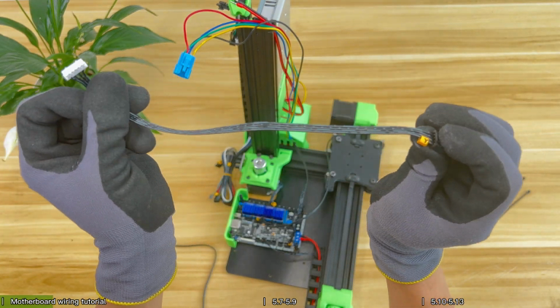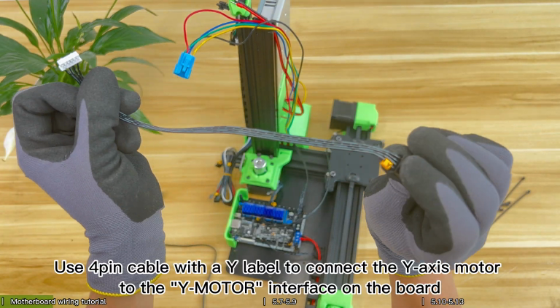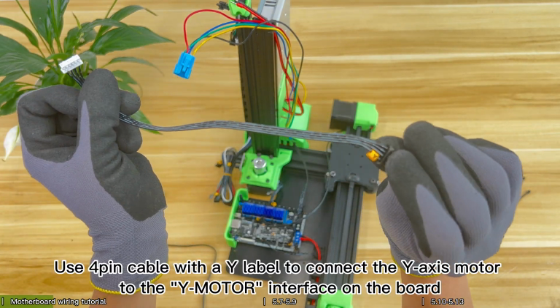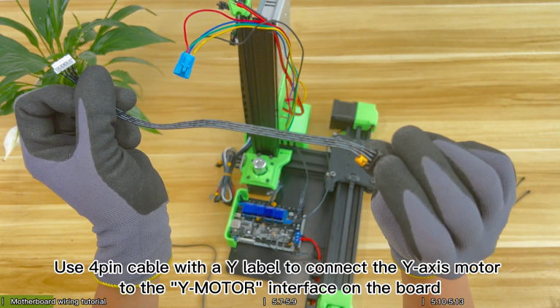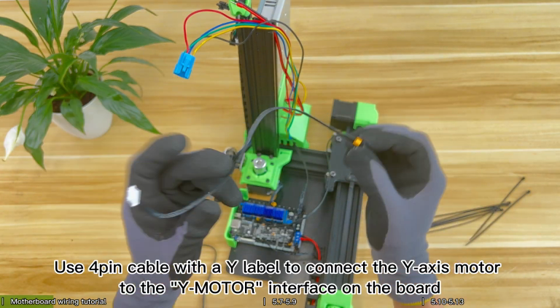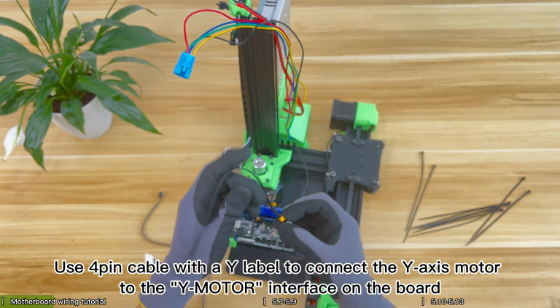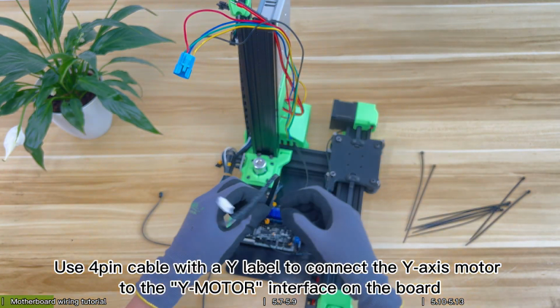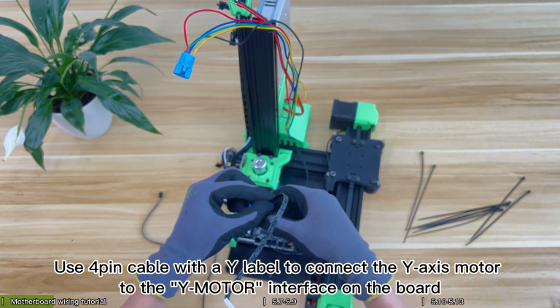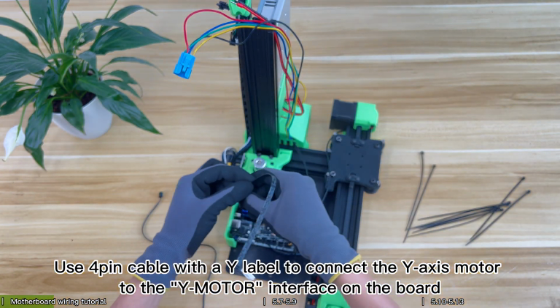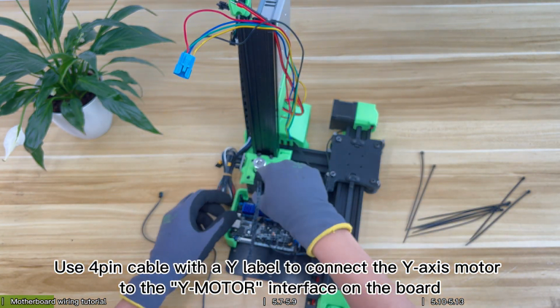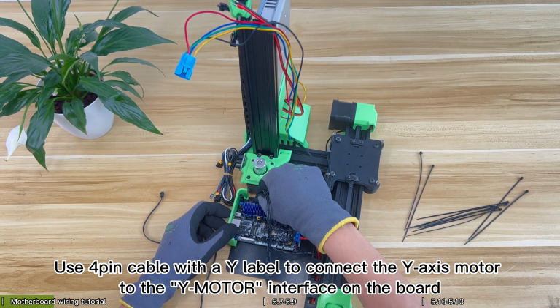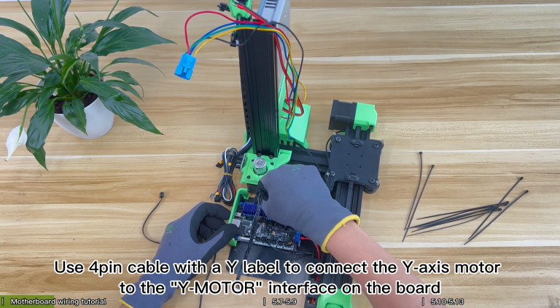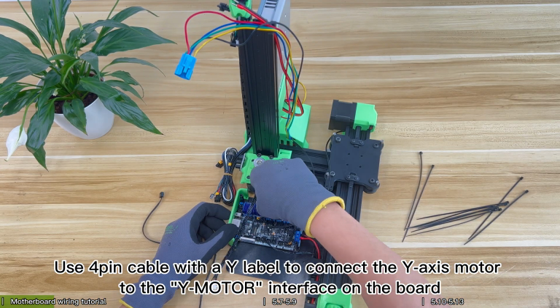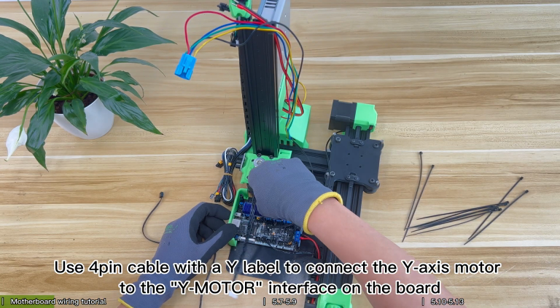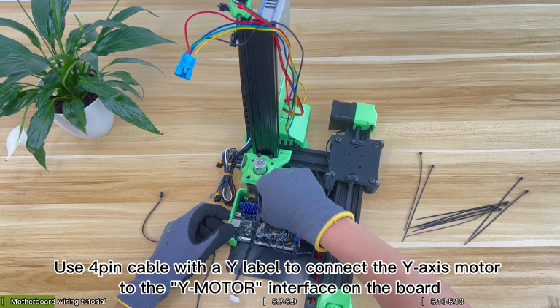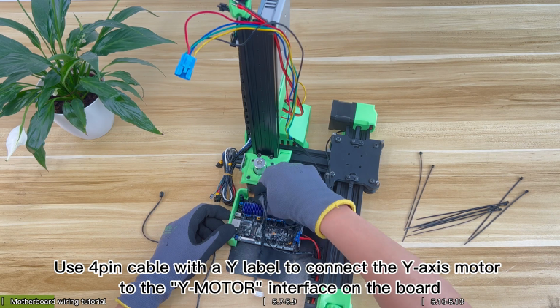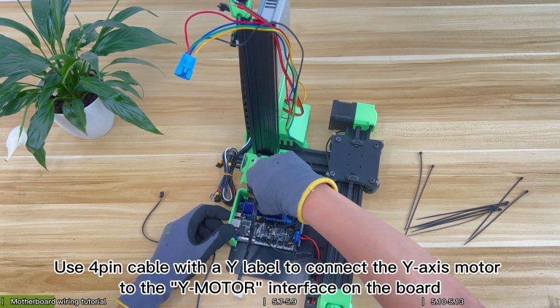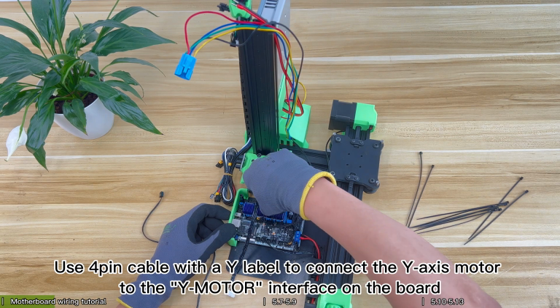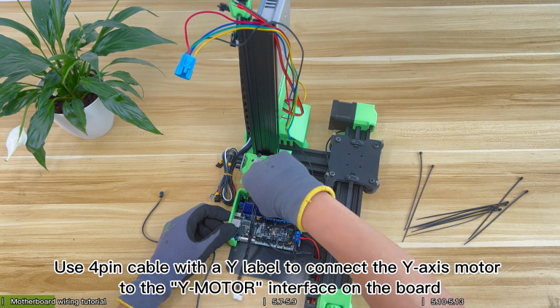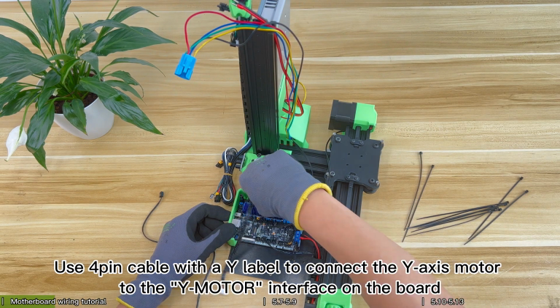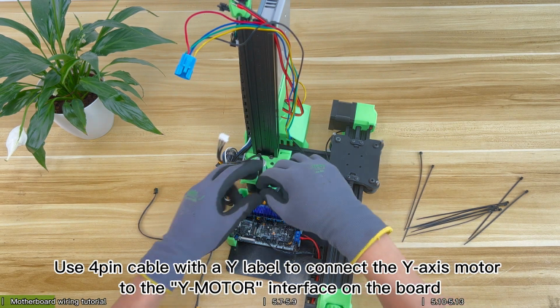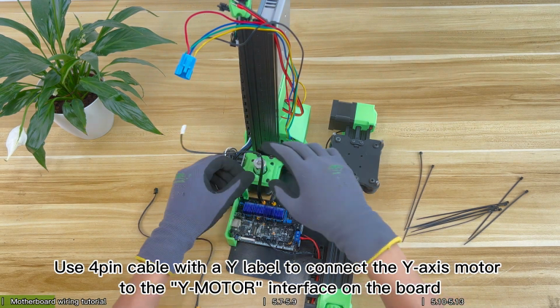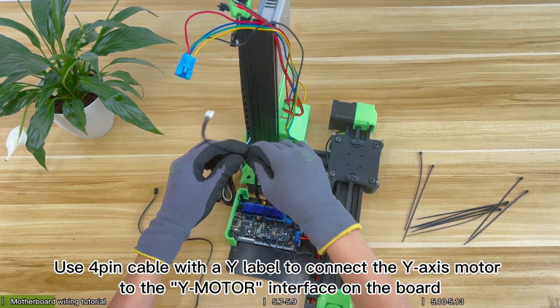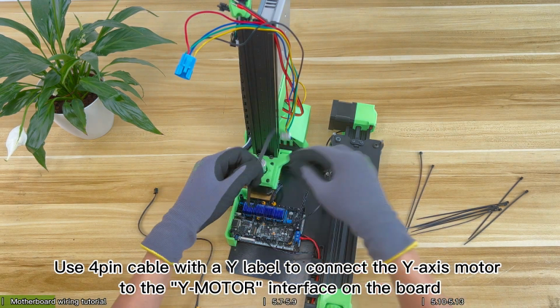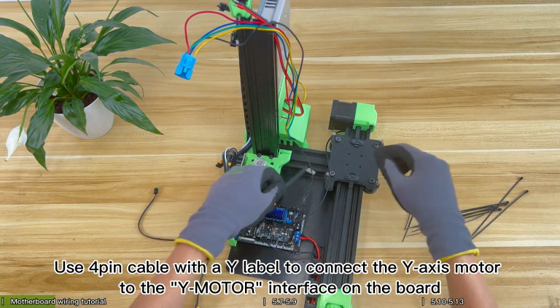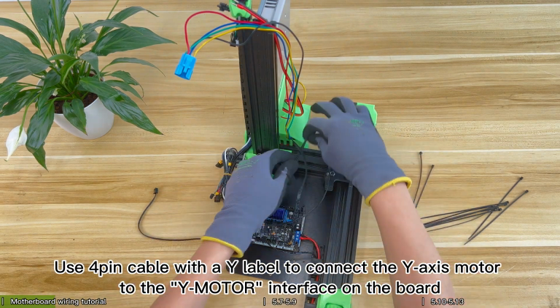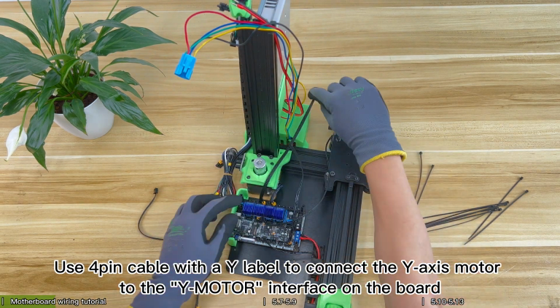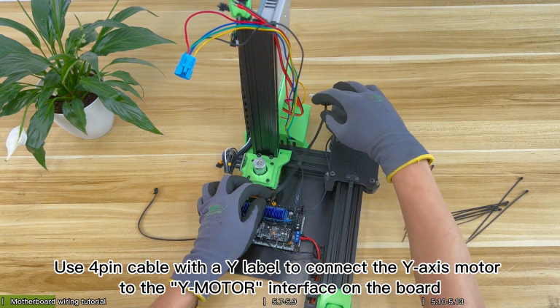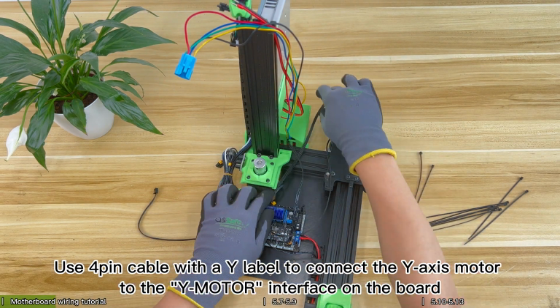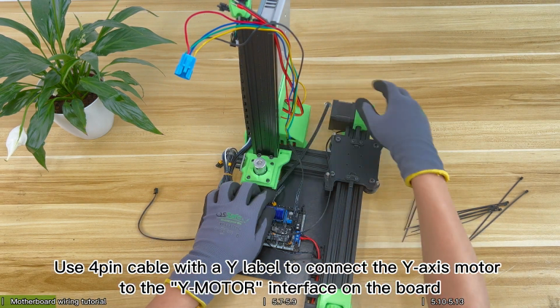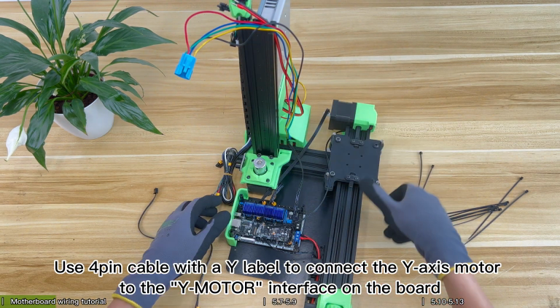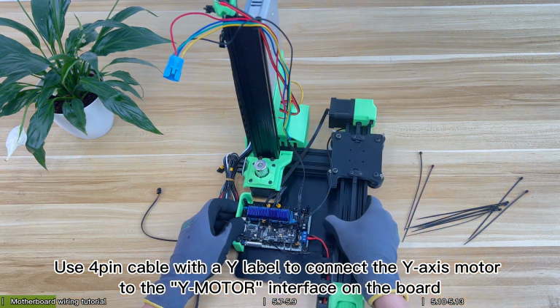Use the 4-pin cable with a Y label to connect the Y axis motor to the Y motor interface on the board.